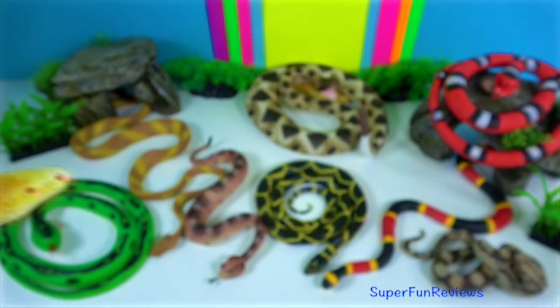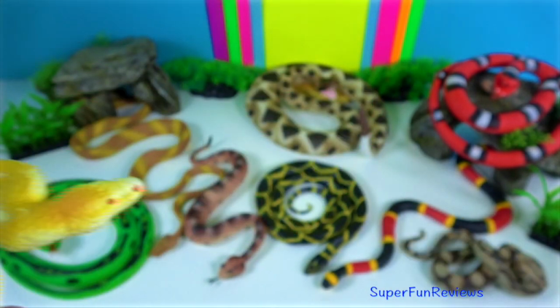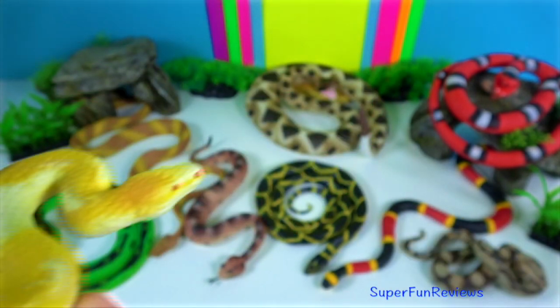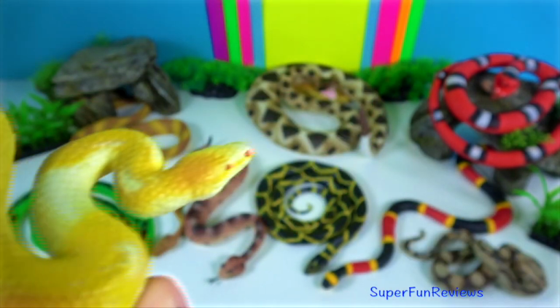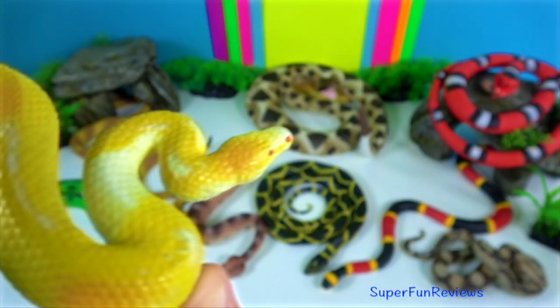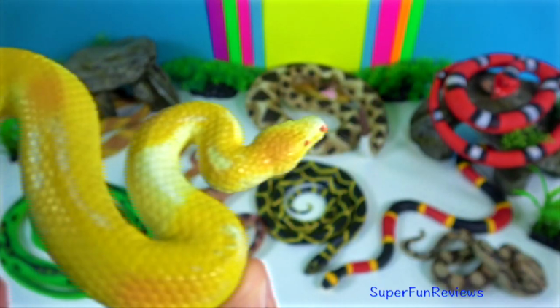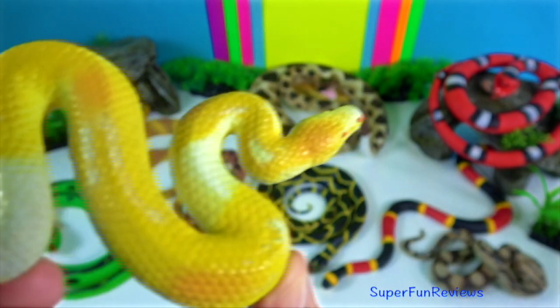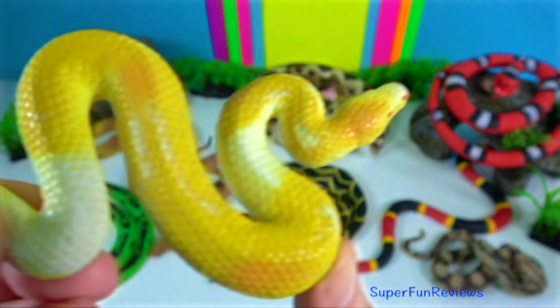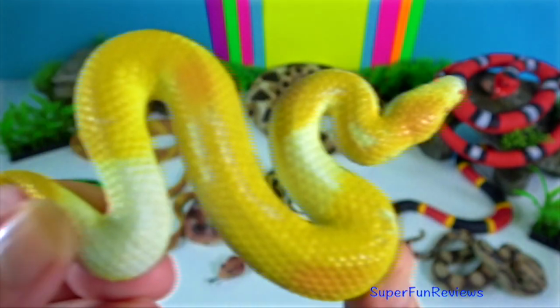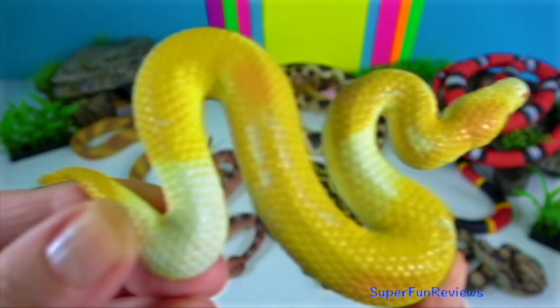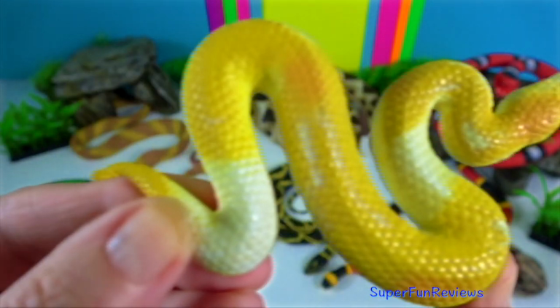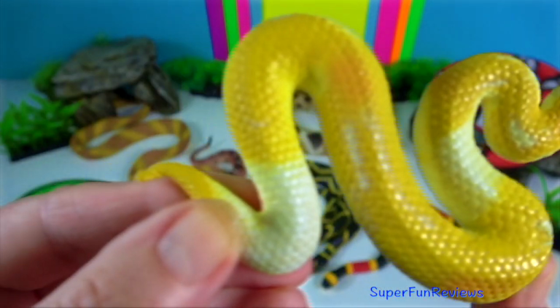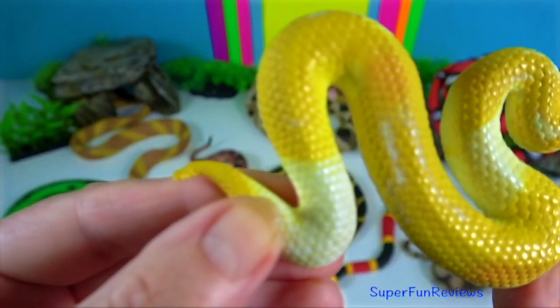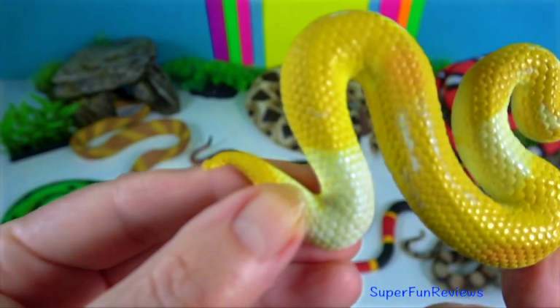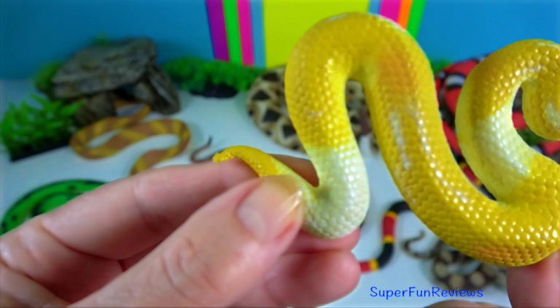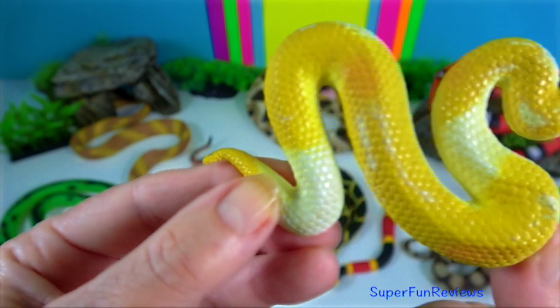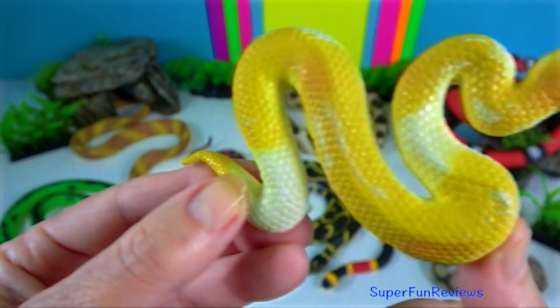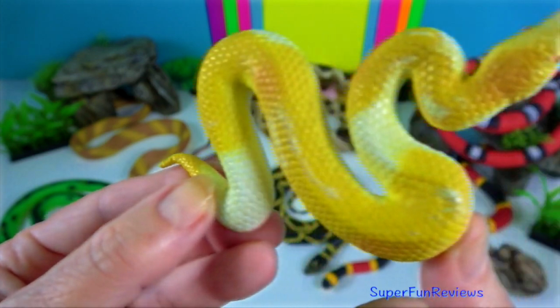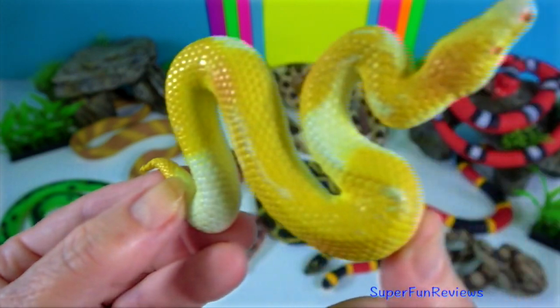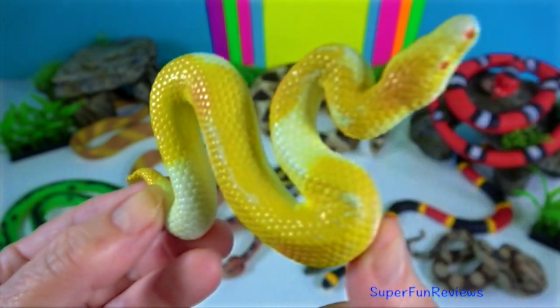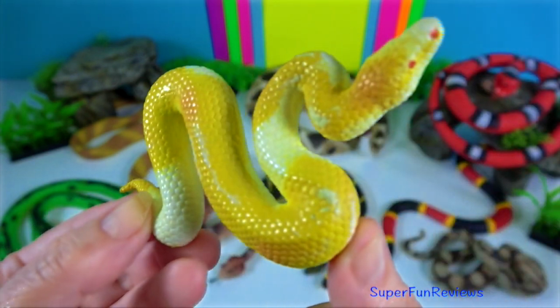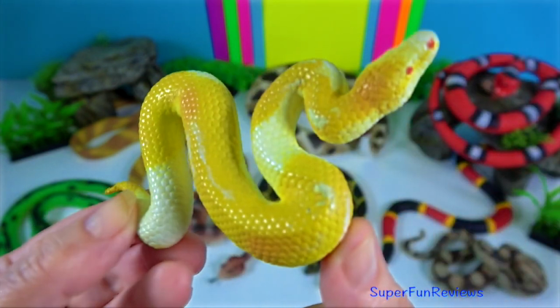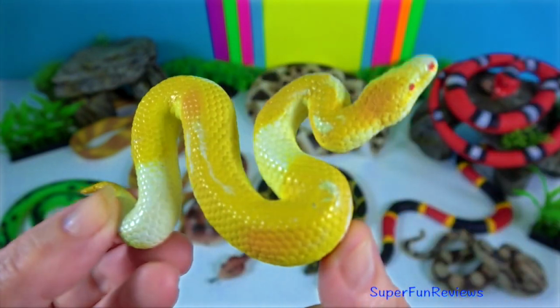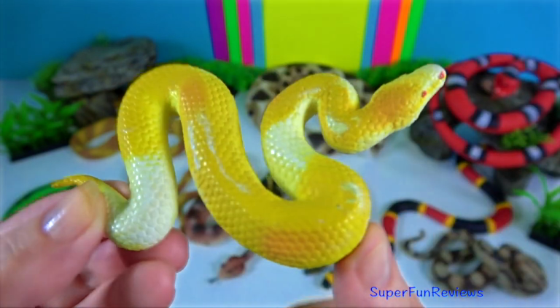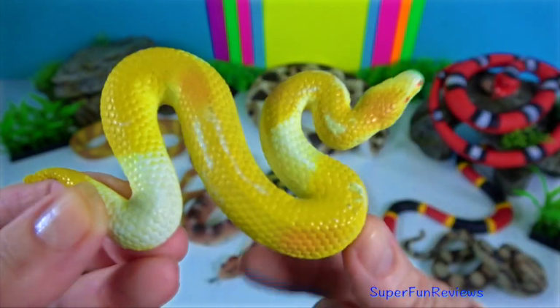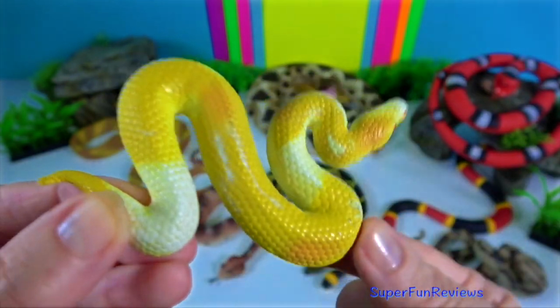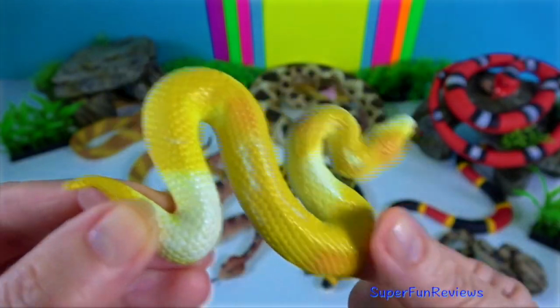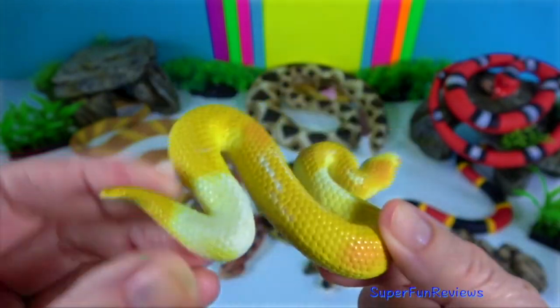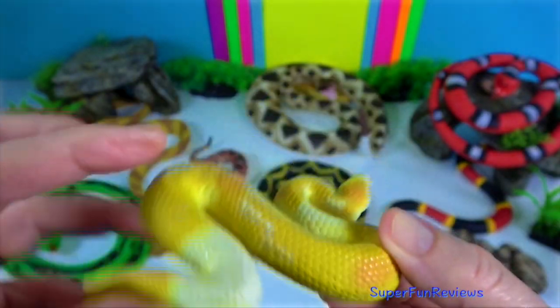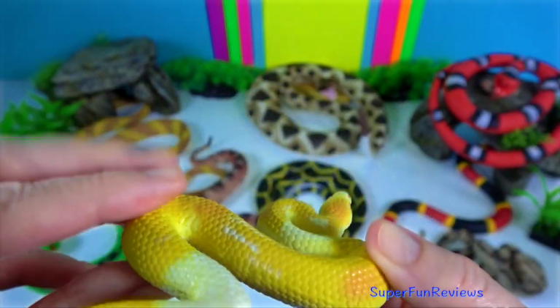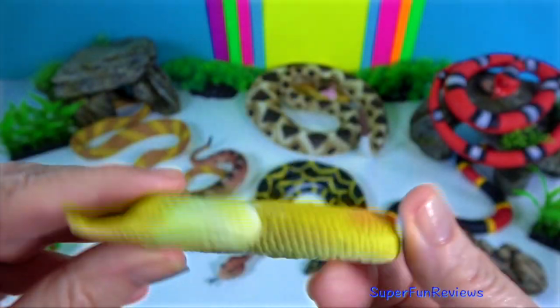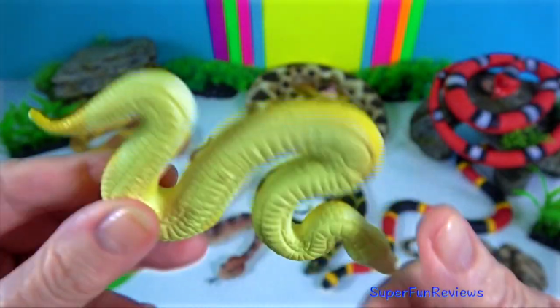Albino ball python — it is a python species found in sub-Saharan Africa.